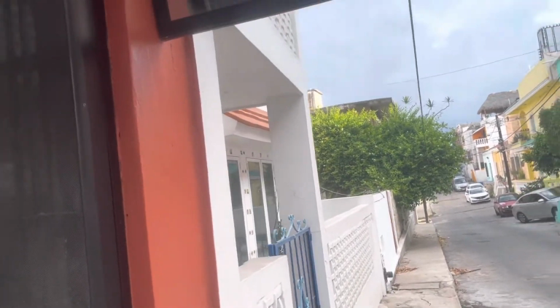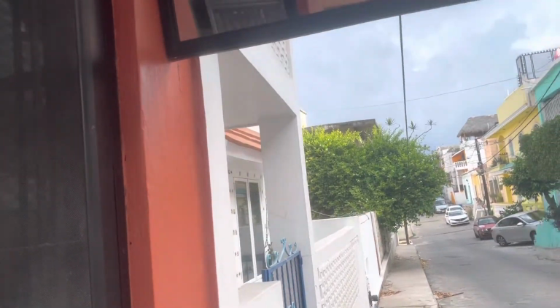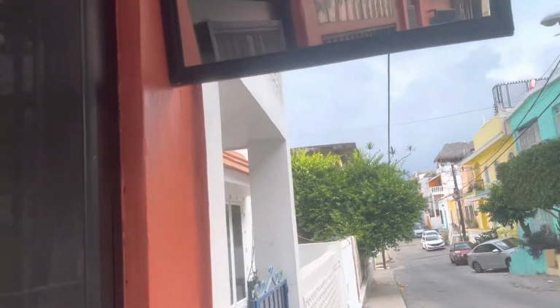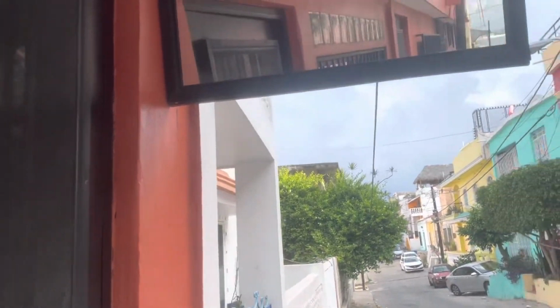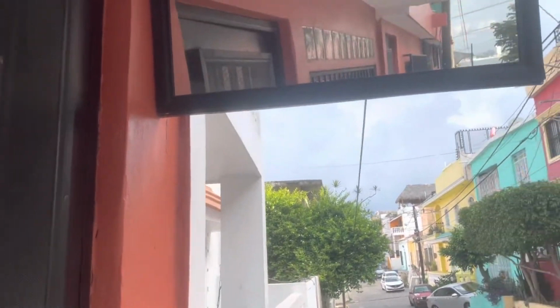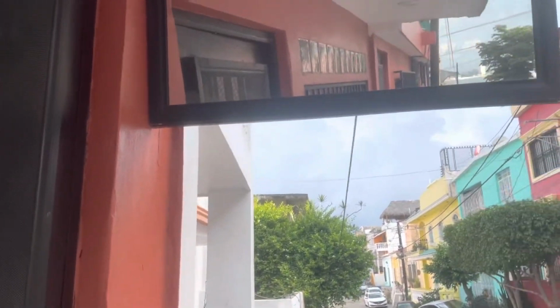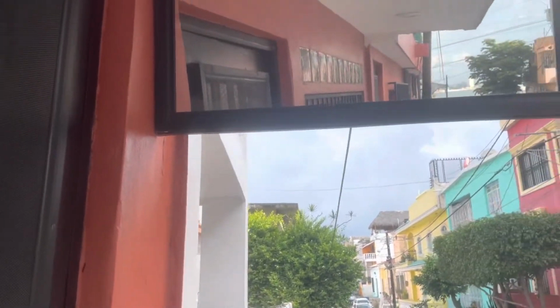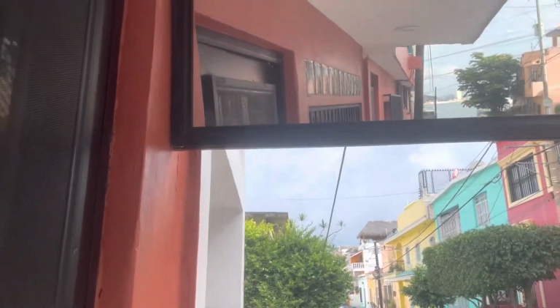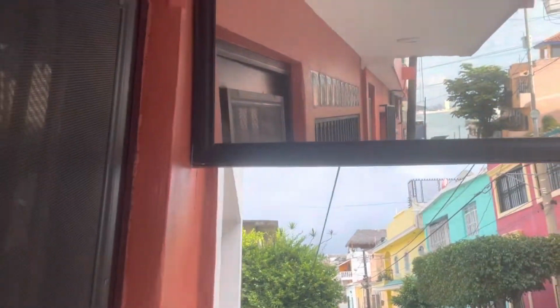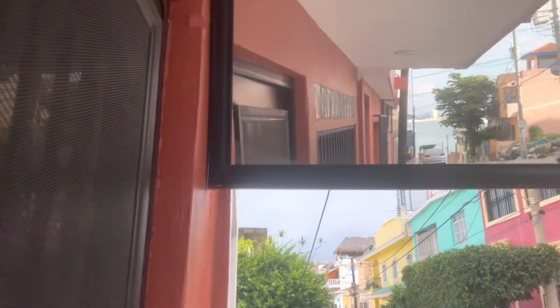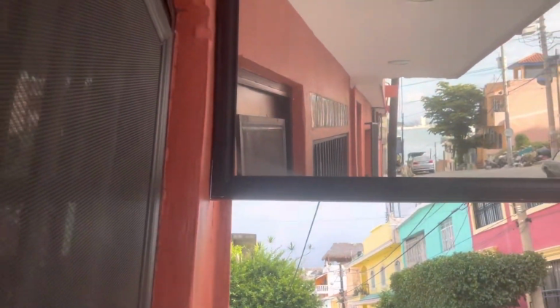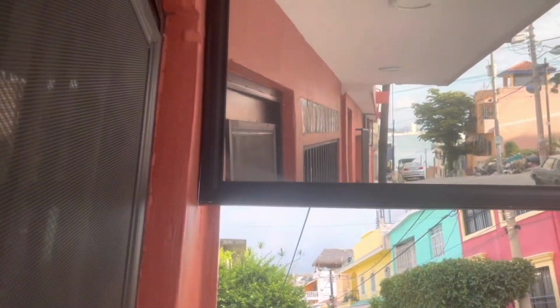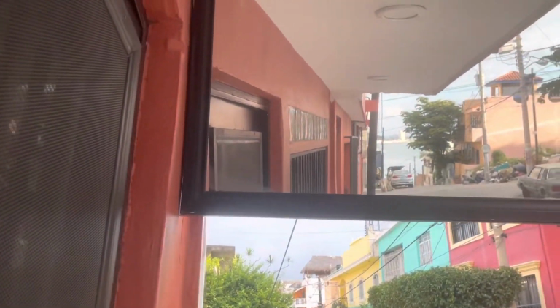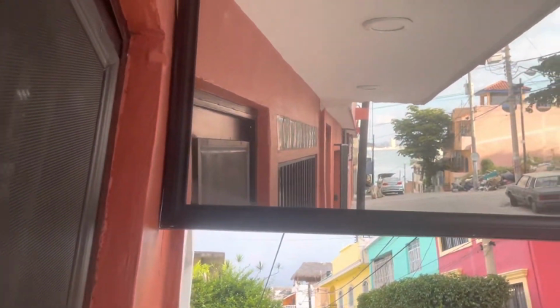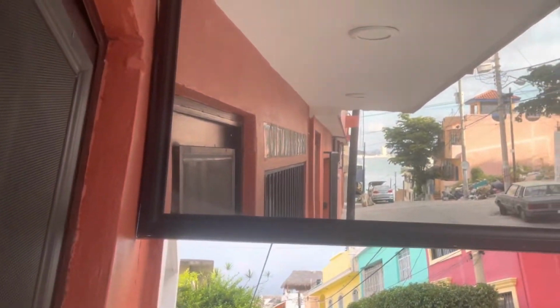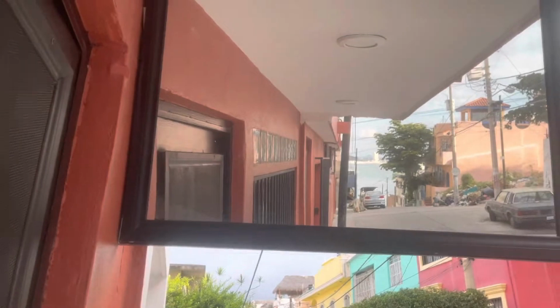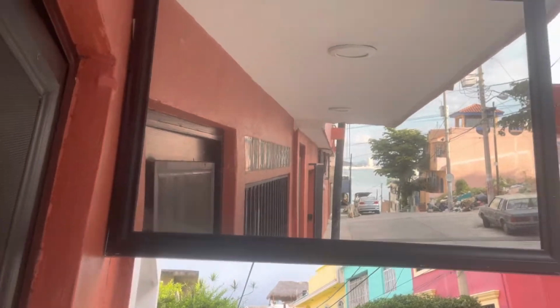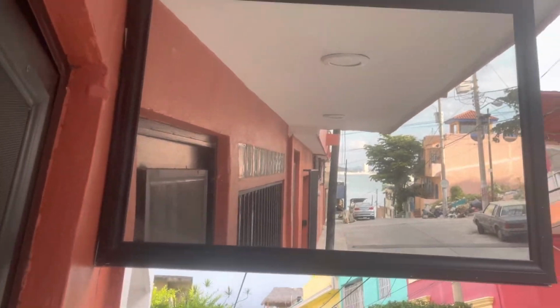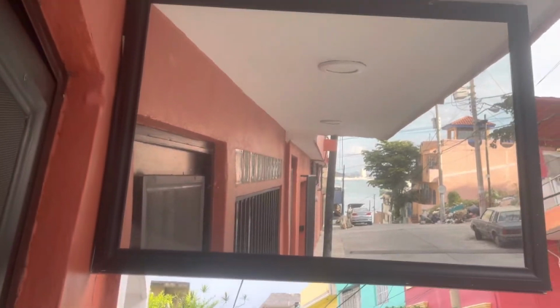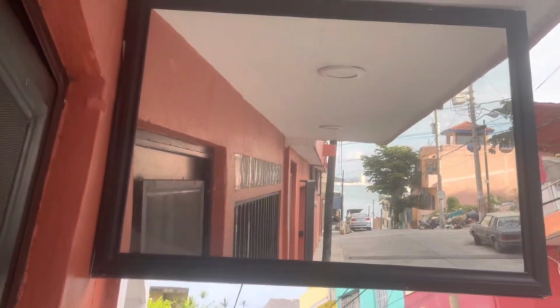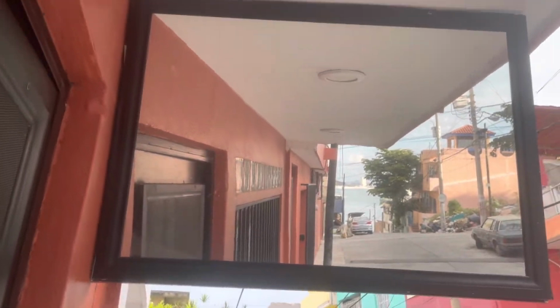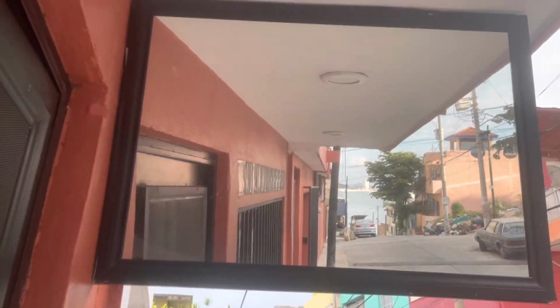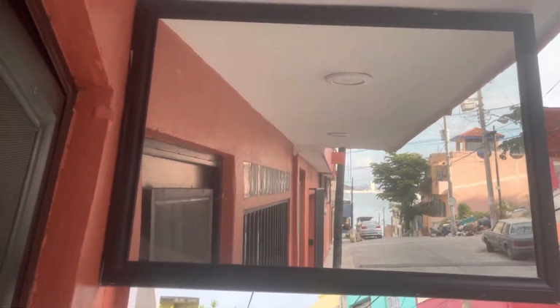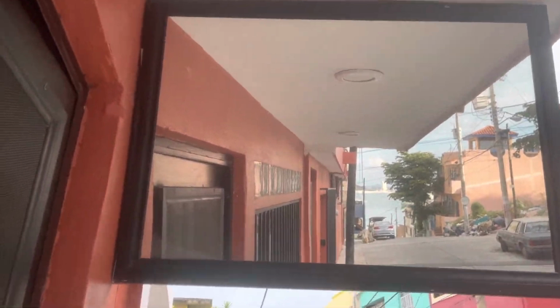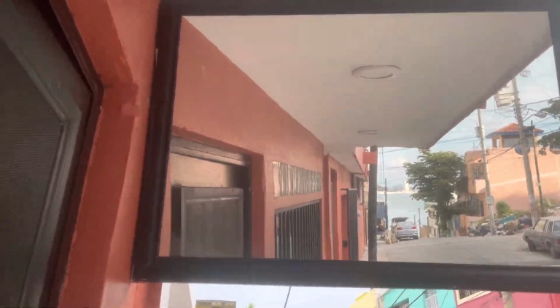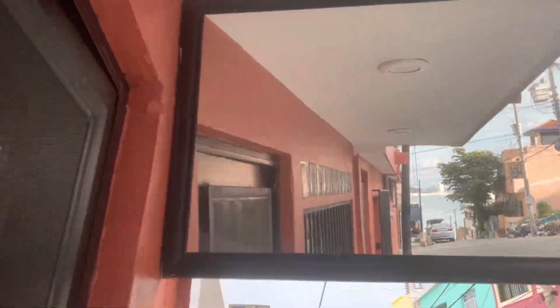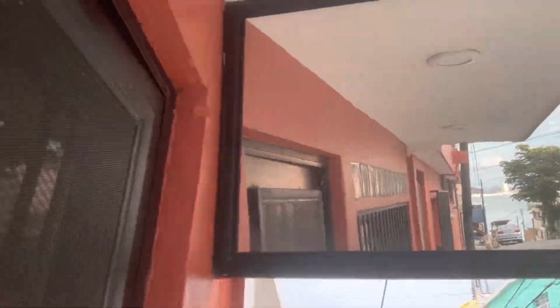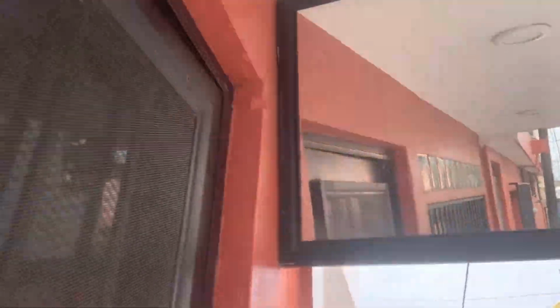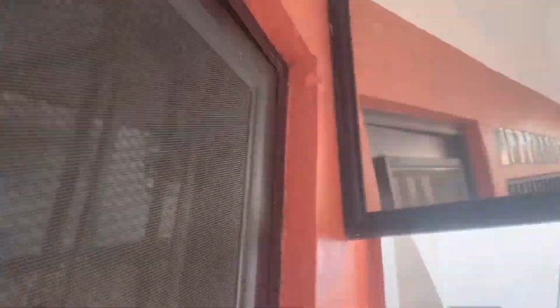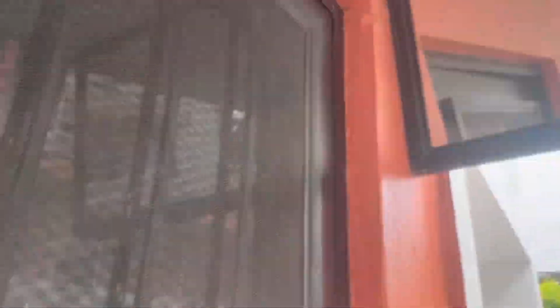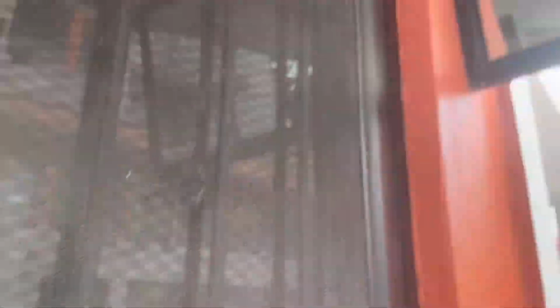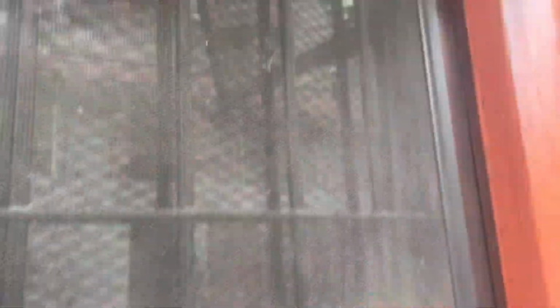She's from Toronto and she put this mirror here so from the front window you can look out and see the water.